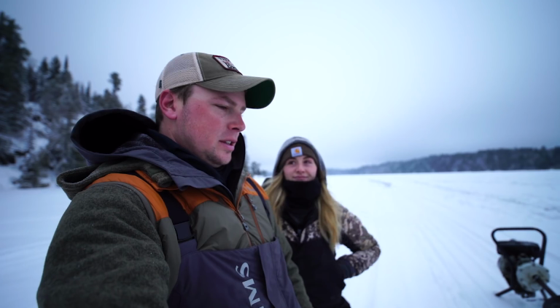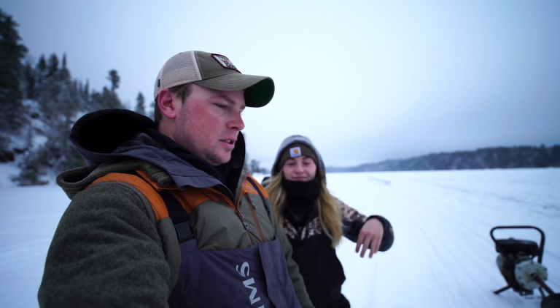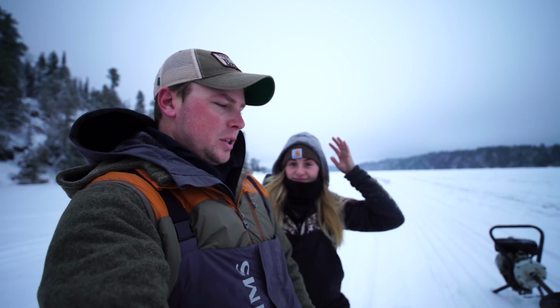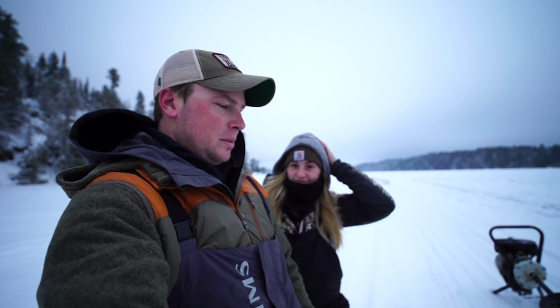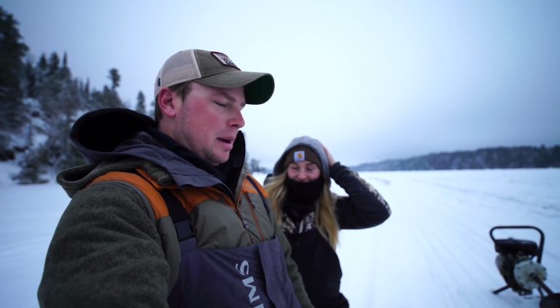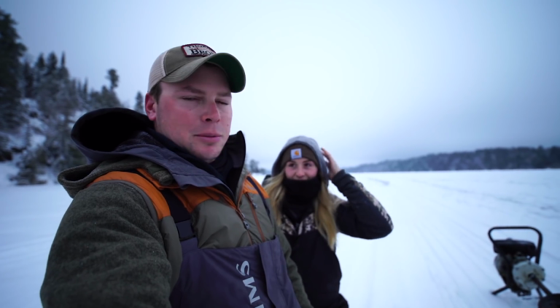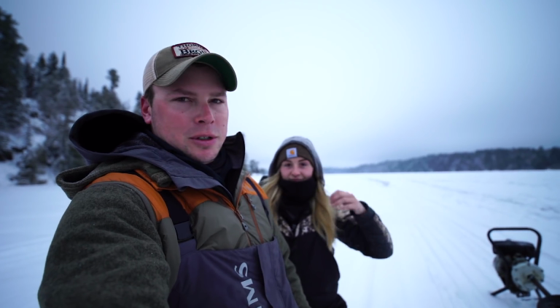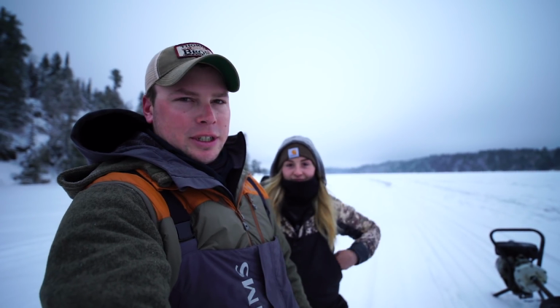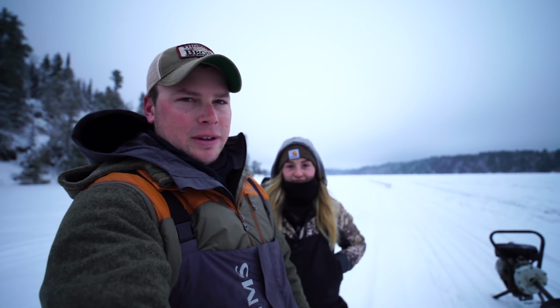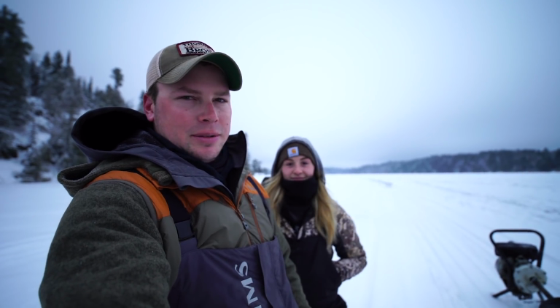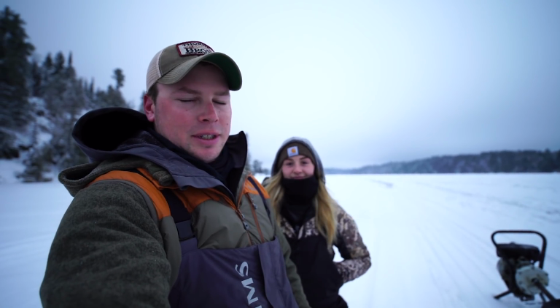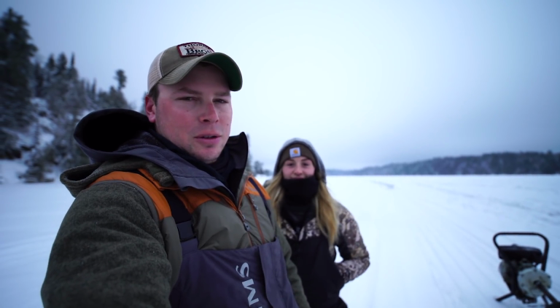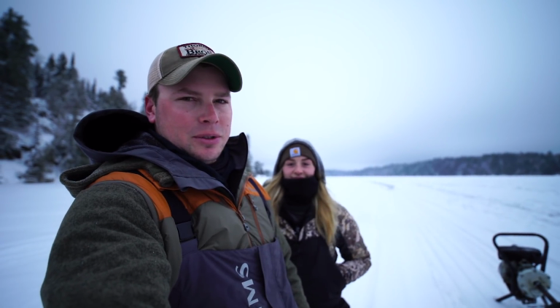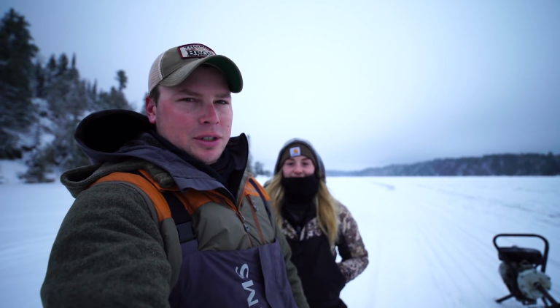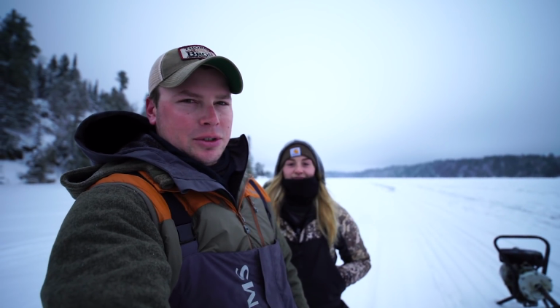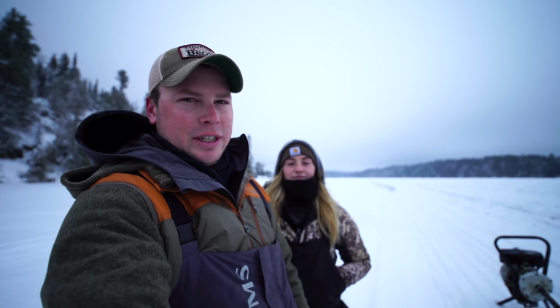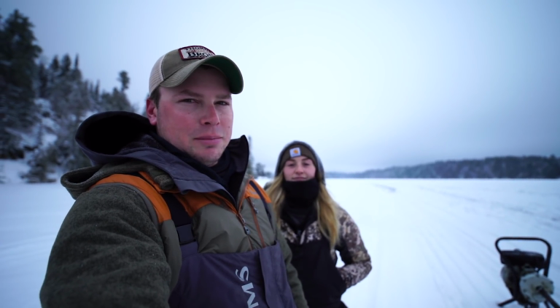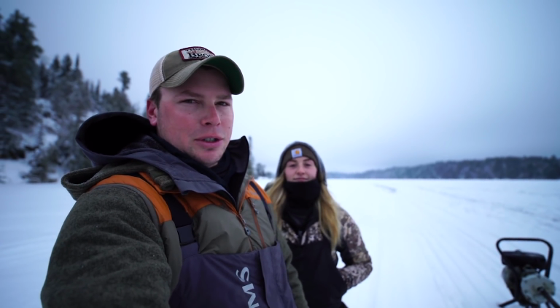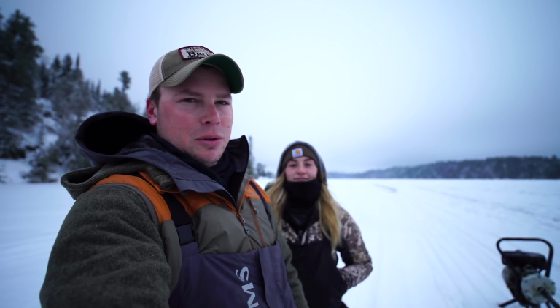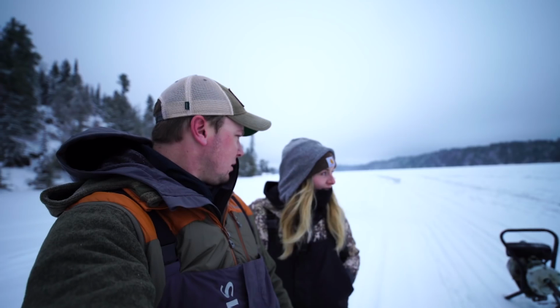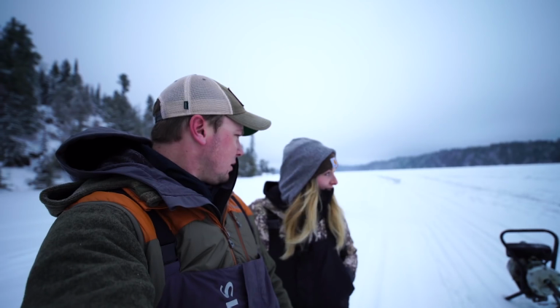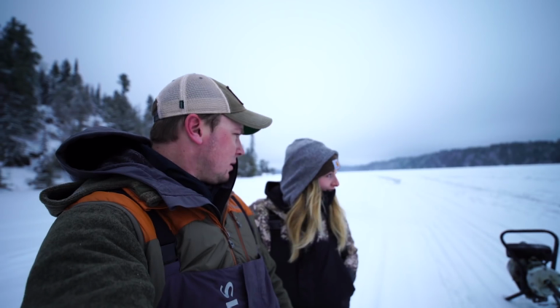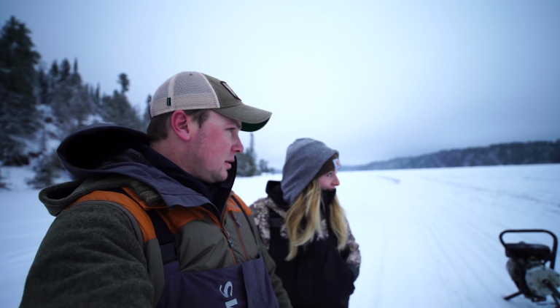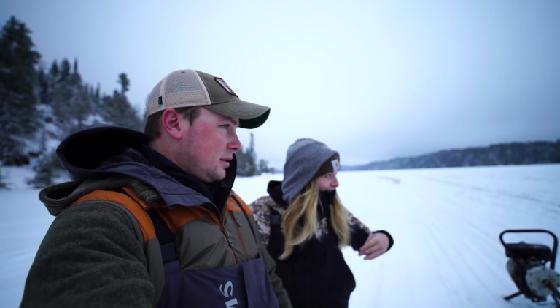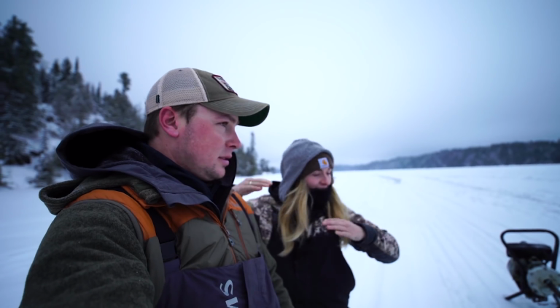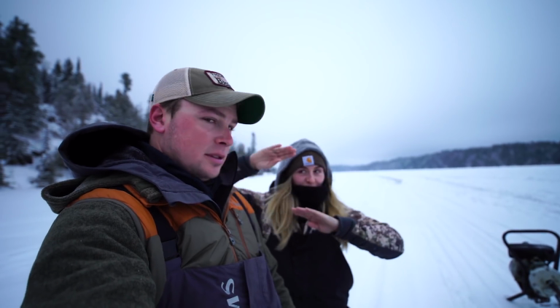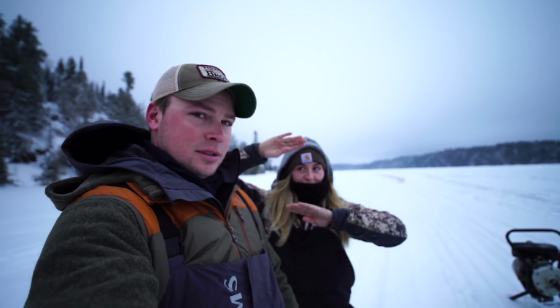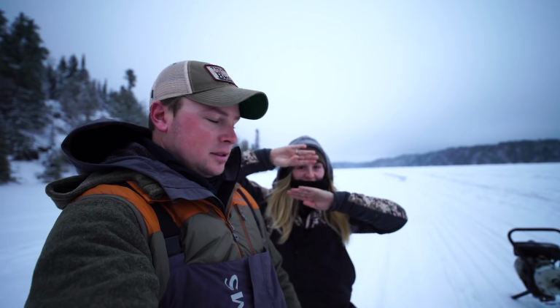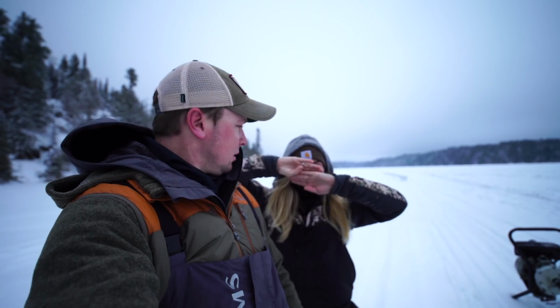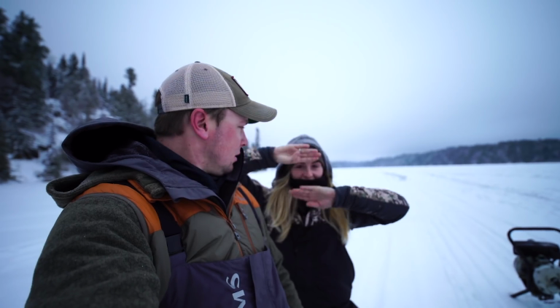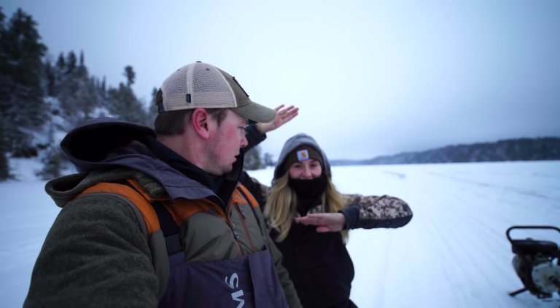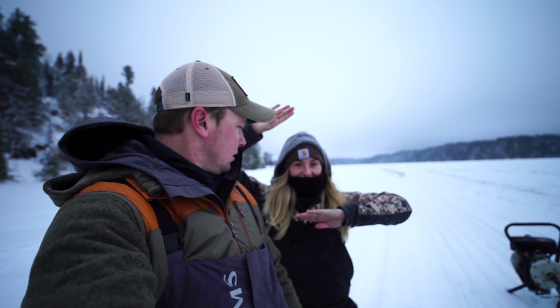So we are going to pop some holes, get the graphs in, and hopefully show you guys some big trout. Lights, camera, action.